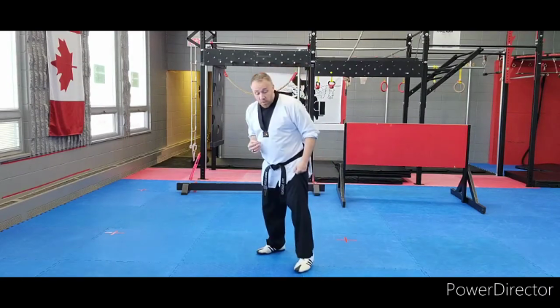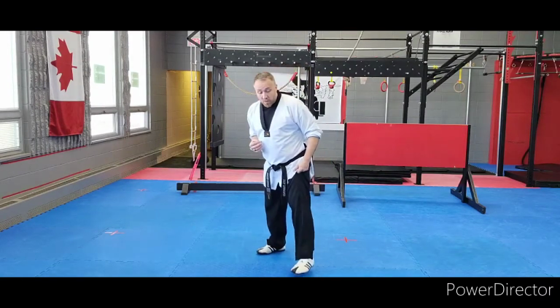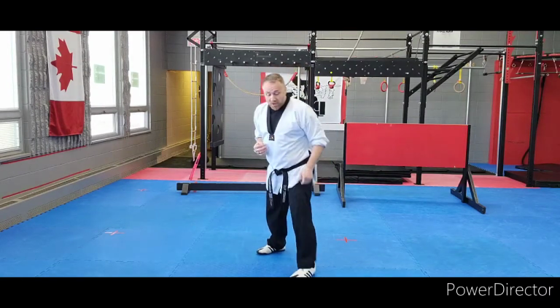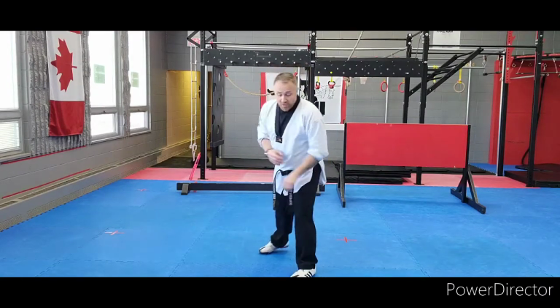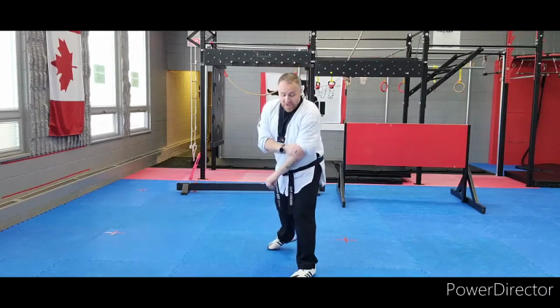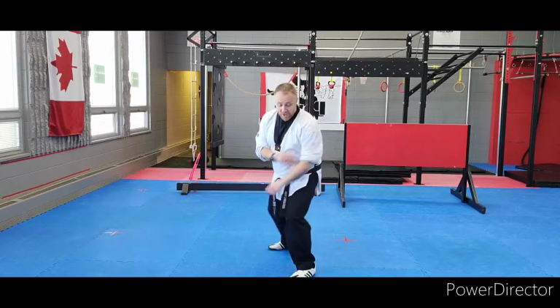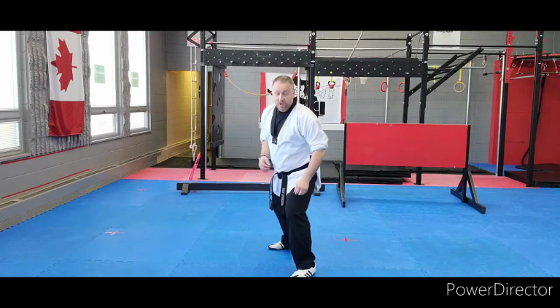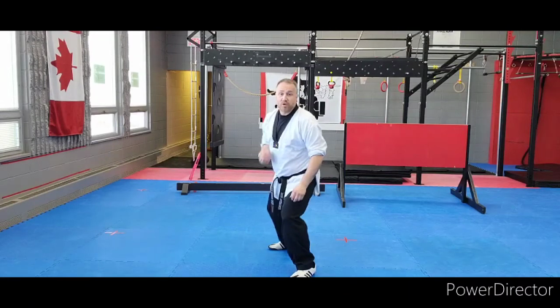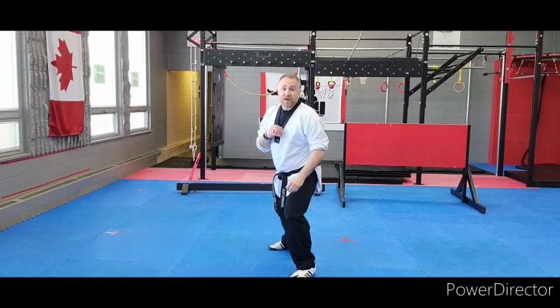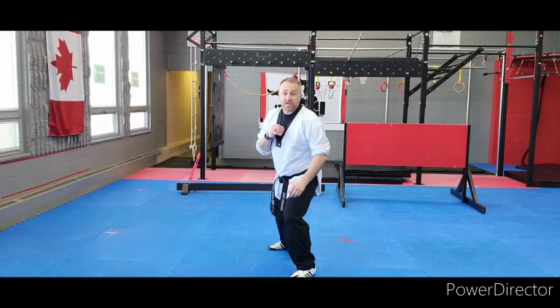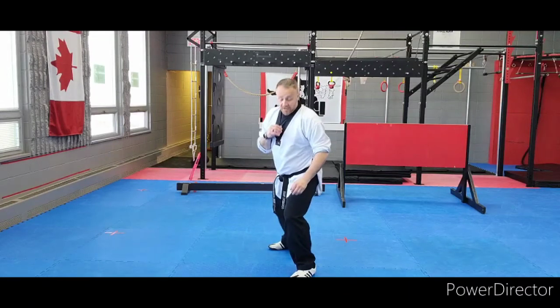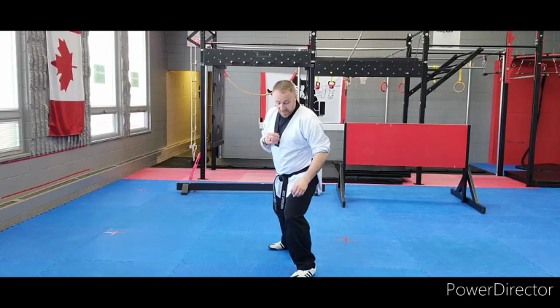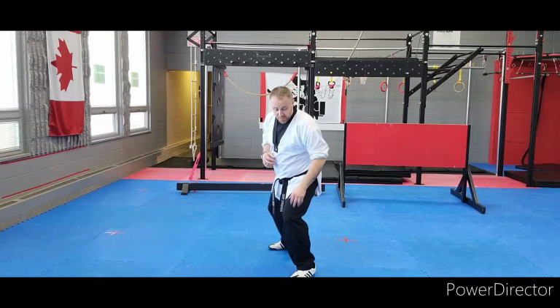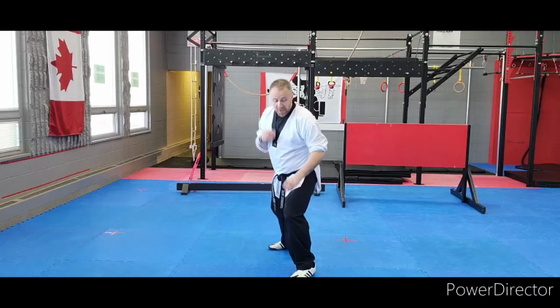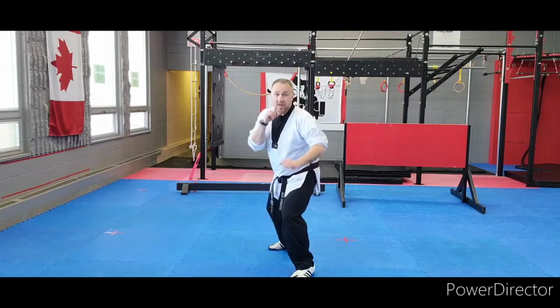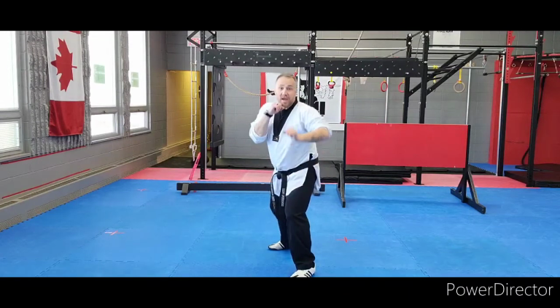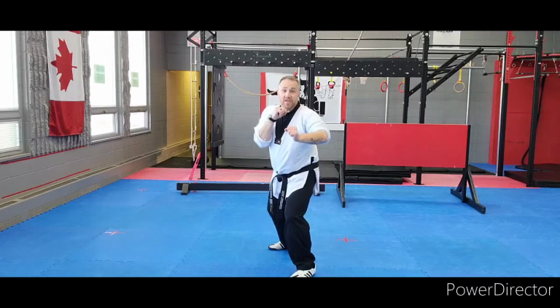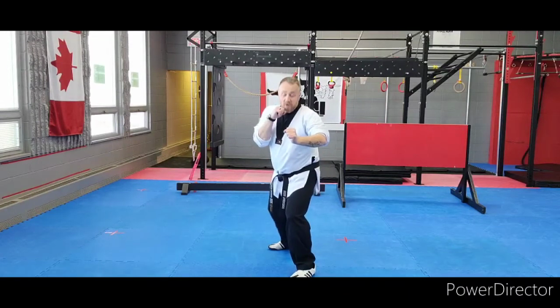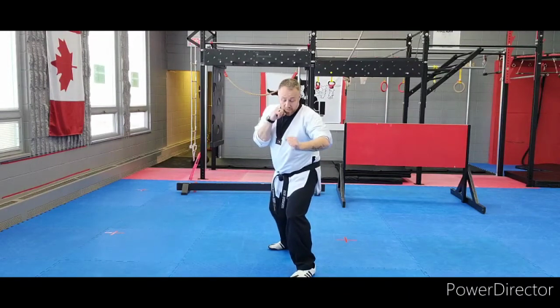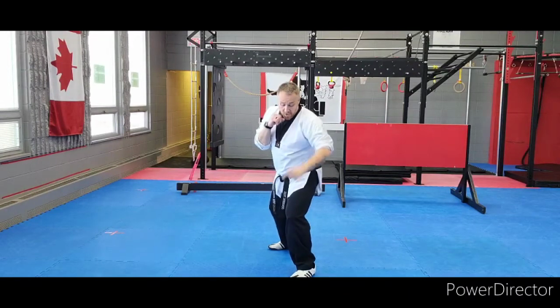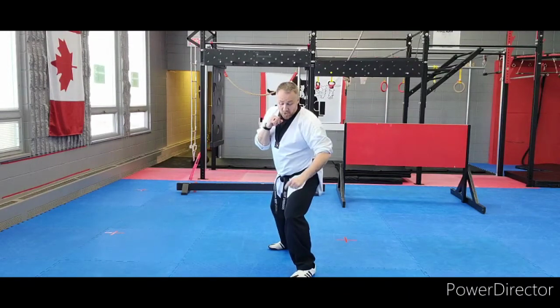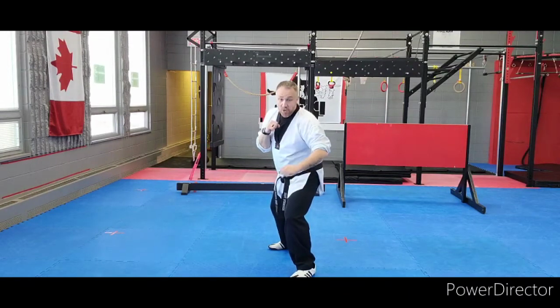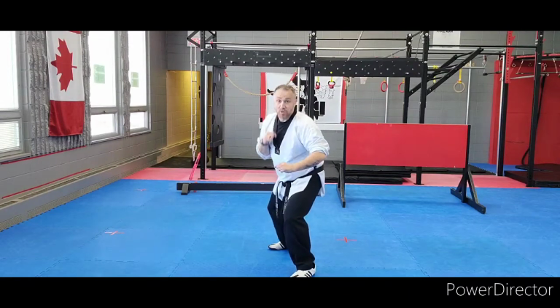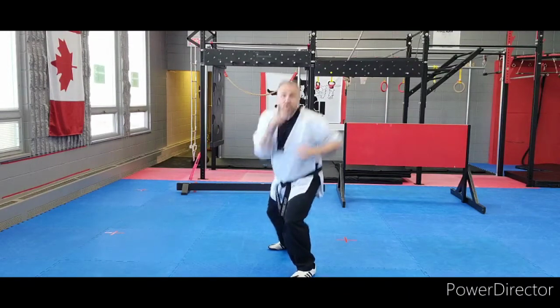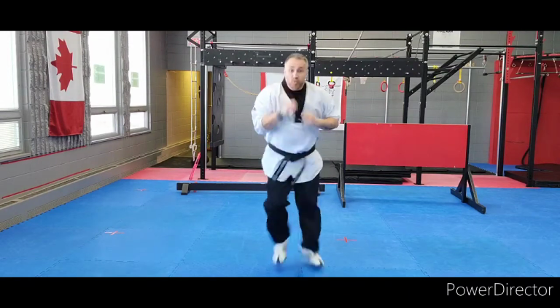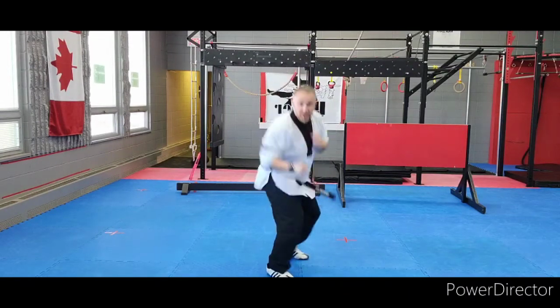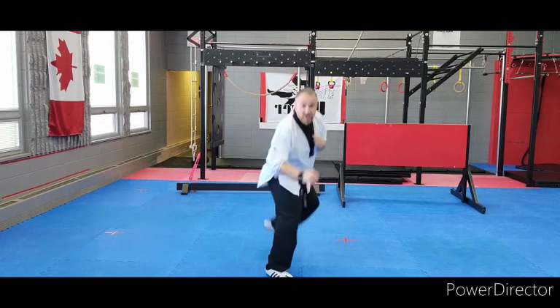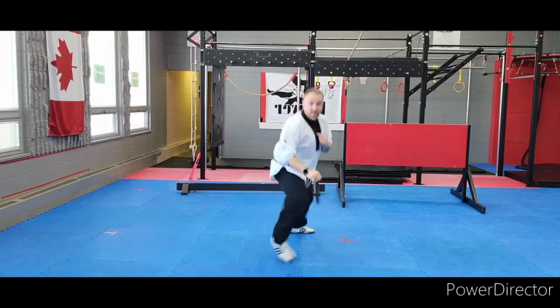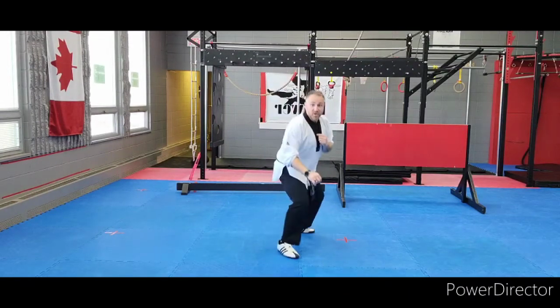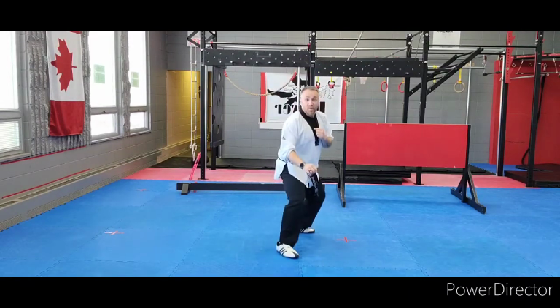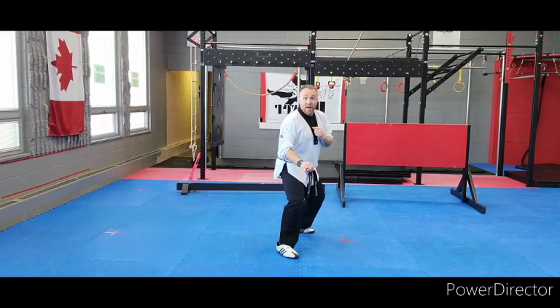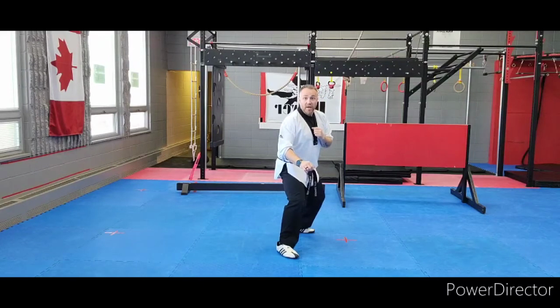So what I want you to do right now is get into a good fighting stance — knees are bent, hands are up — and you're going to switch and then shuffle back.